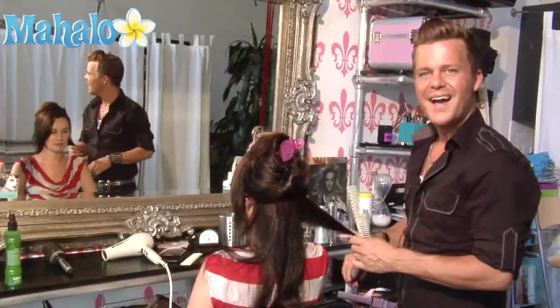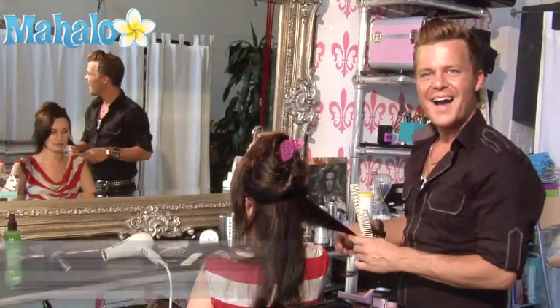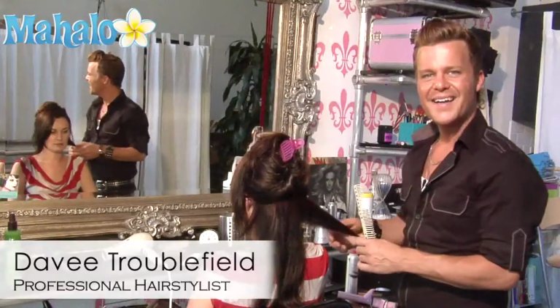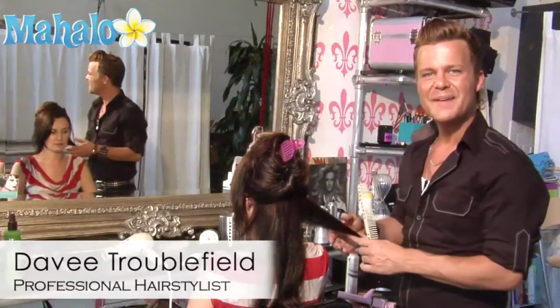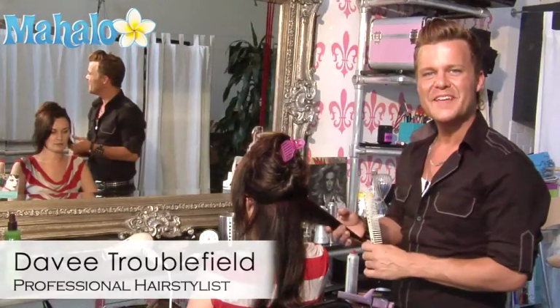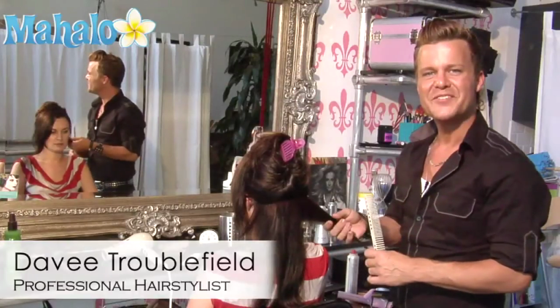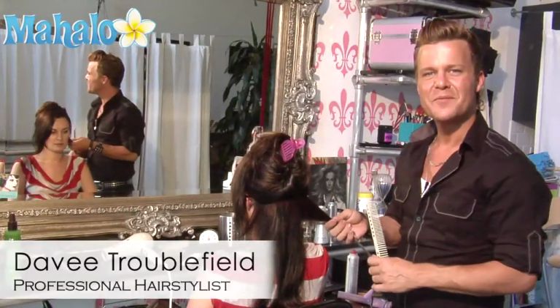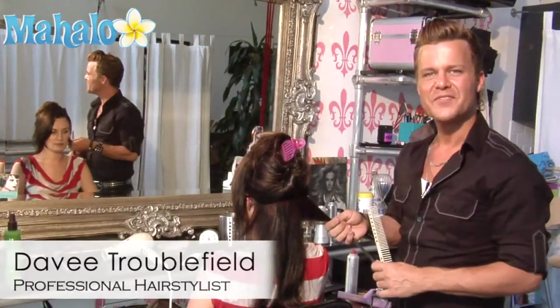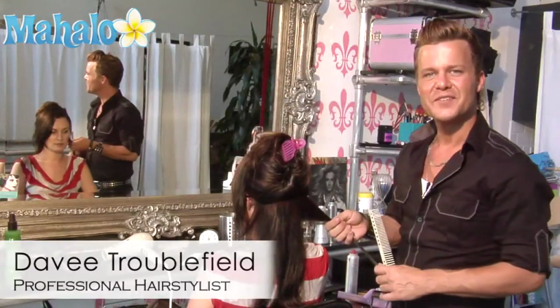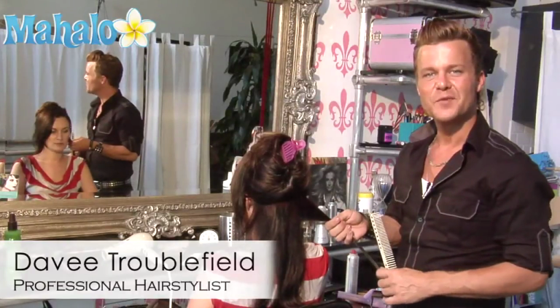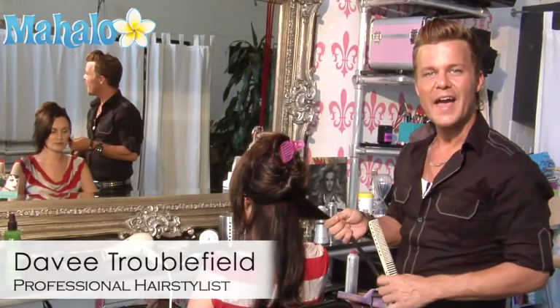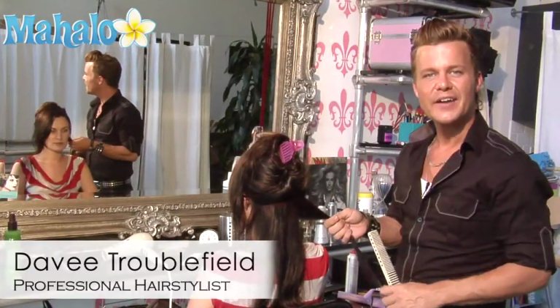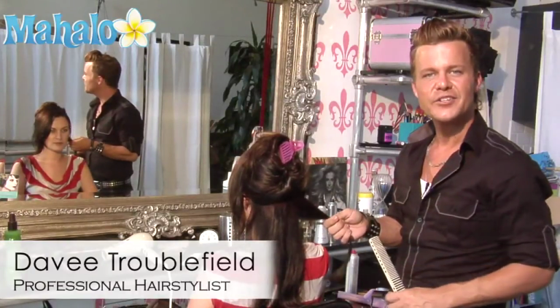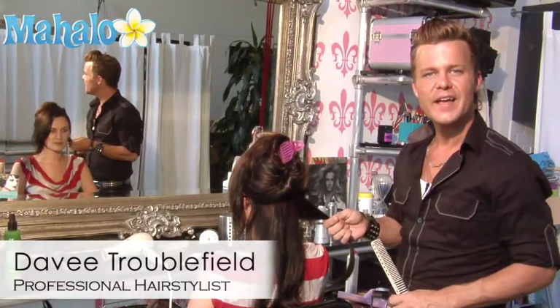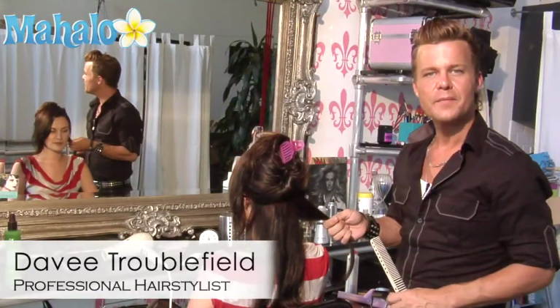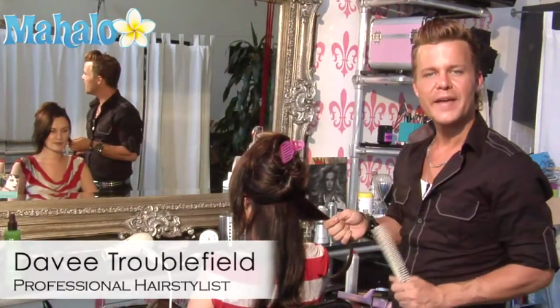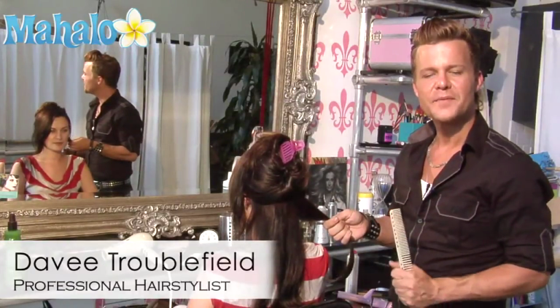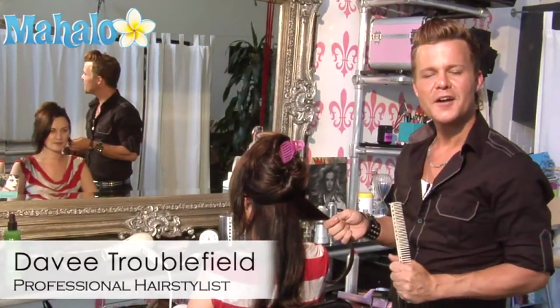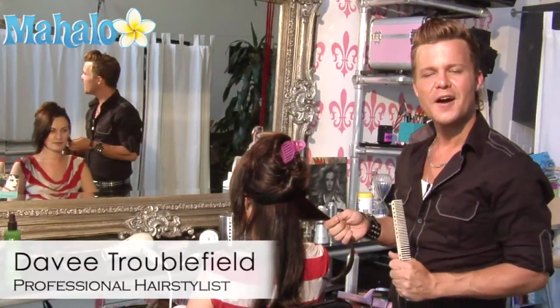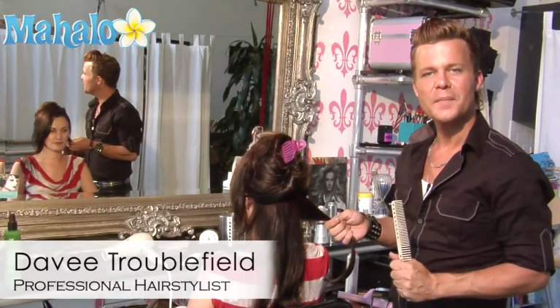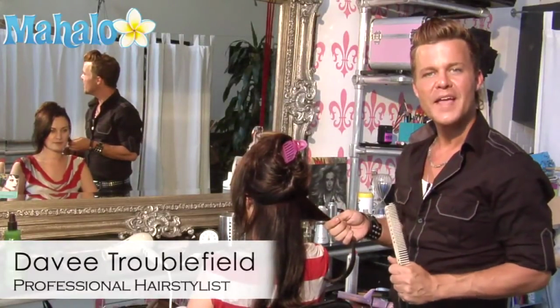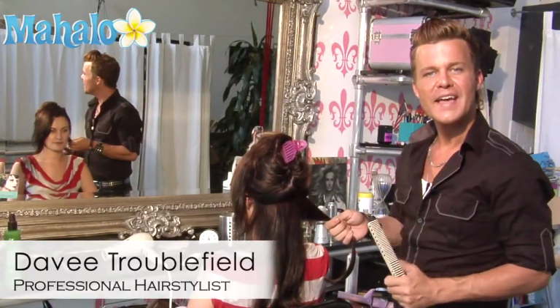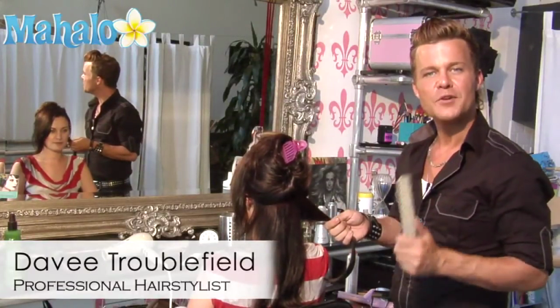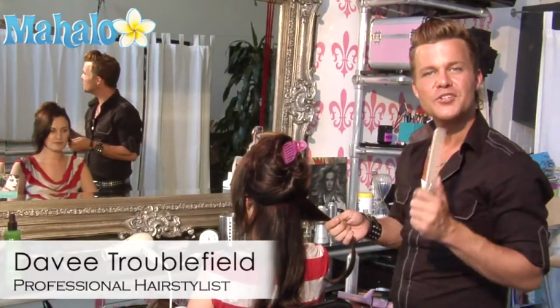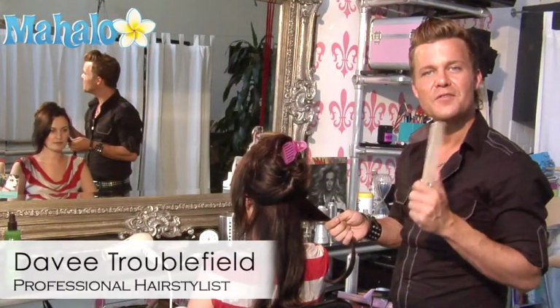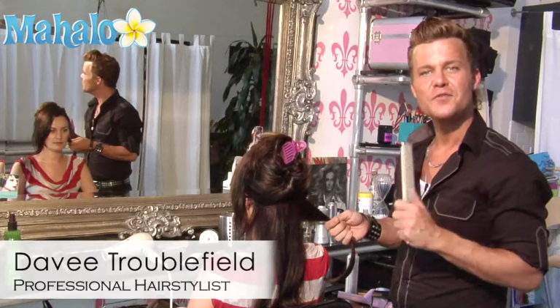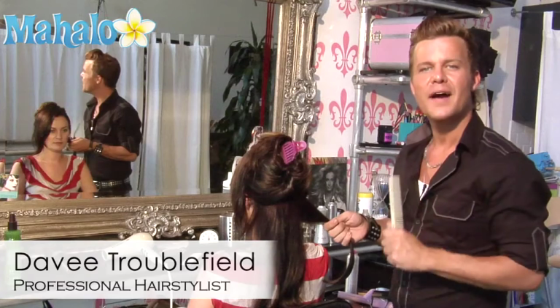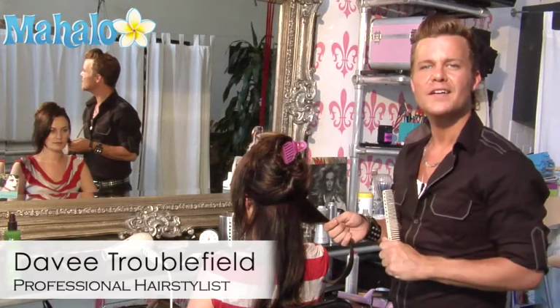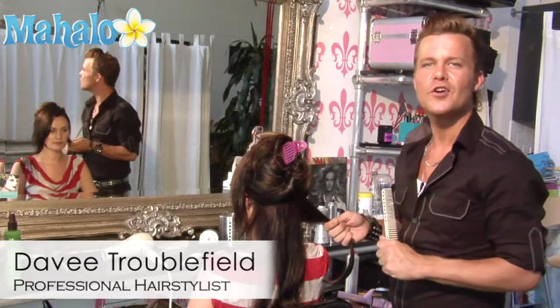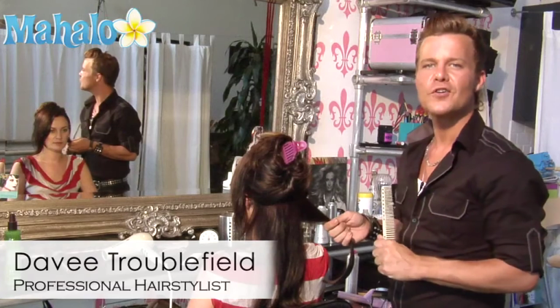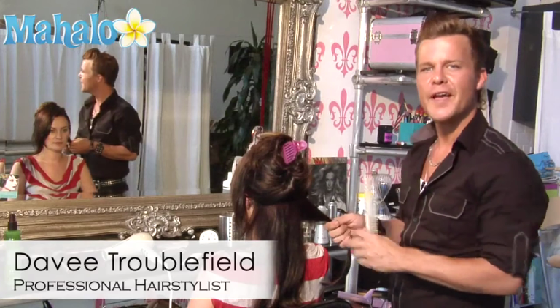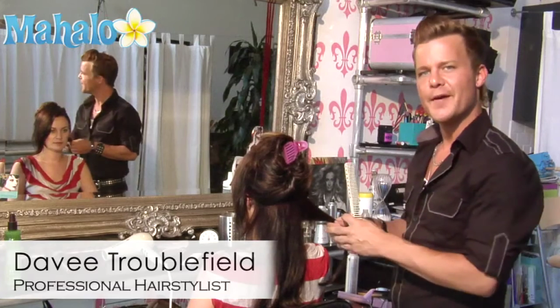Hi, I'm Davey Treblefield with ActionHairandMakeup.com, and I'm going to show you how to curl hair.